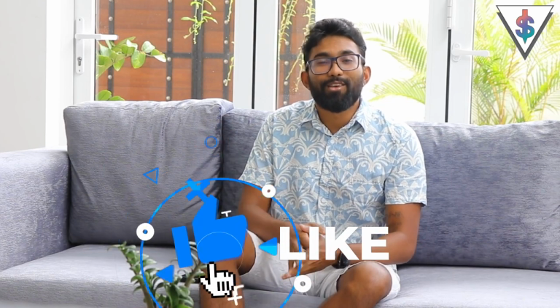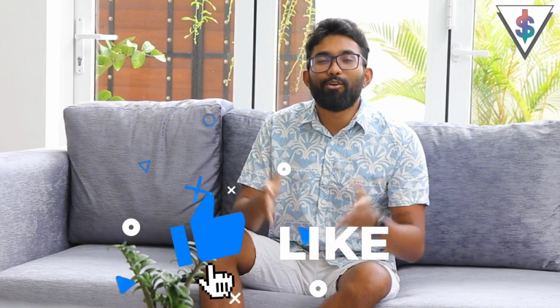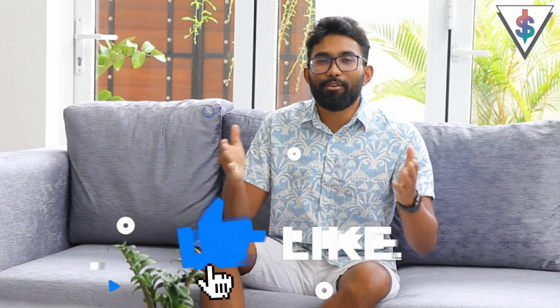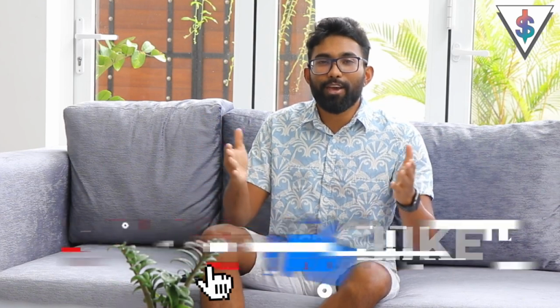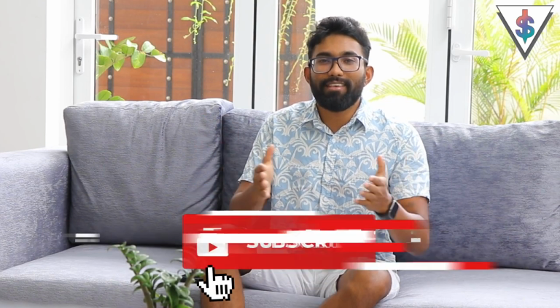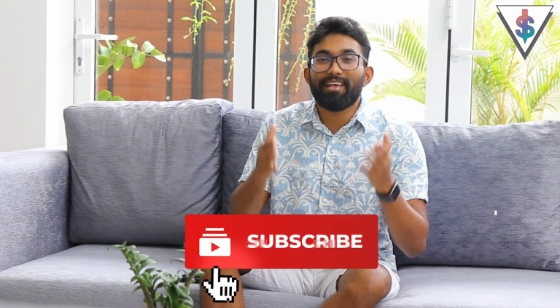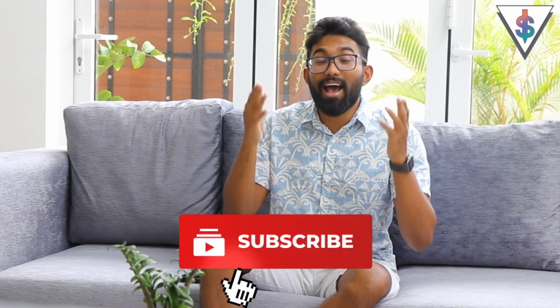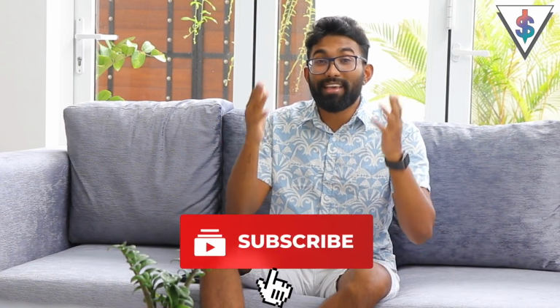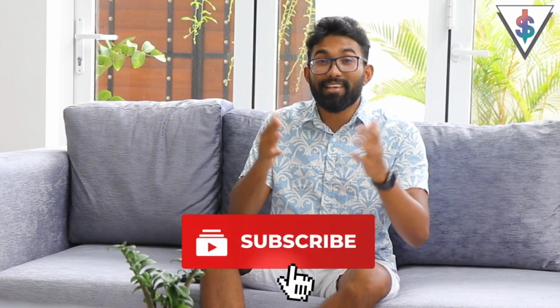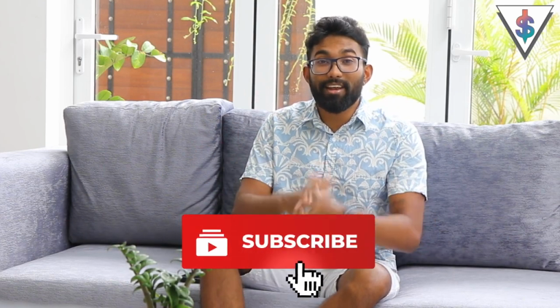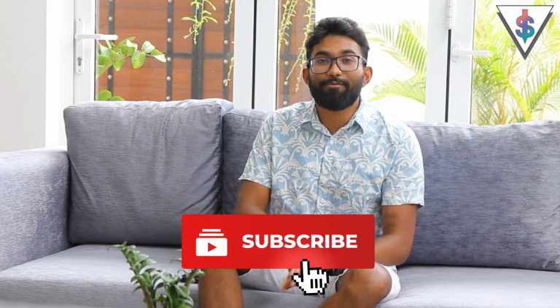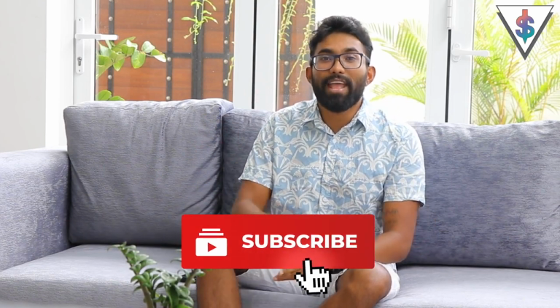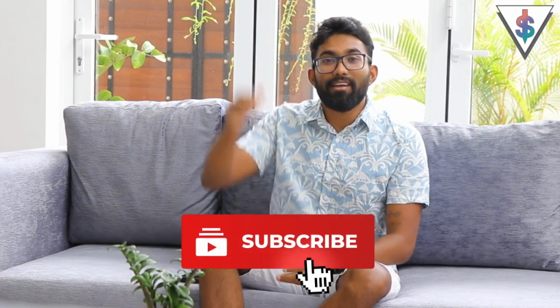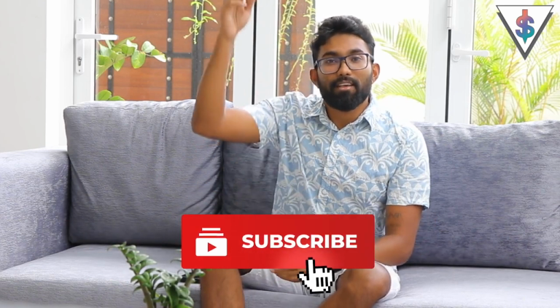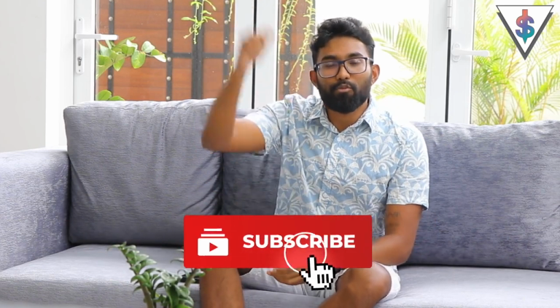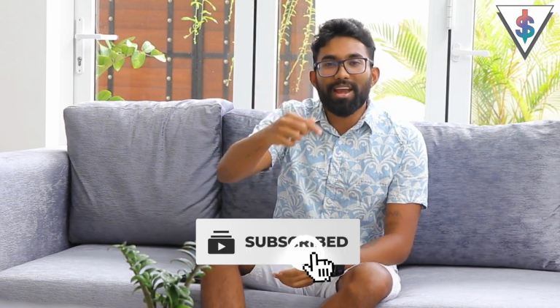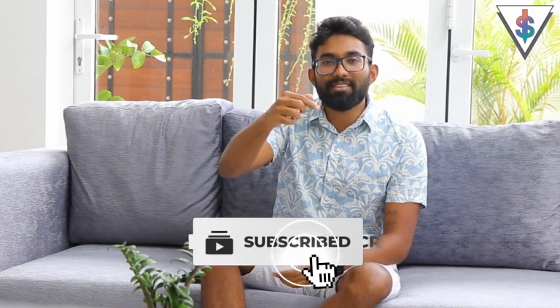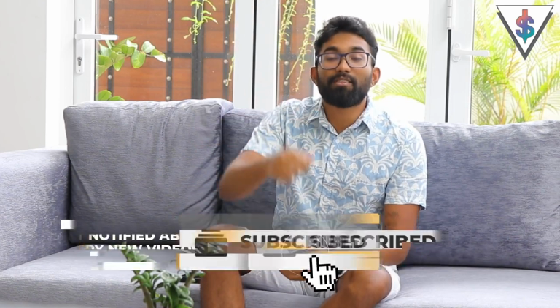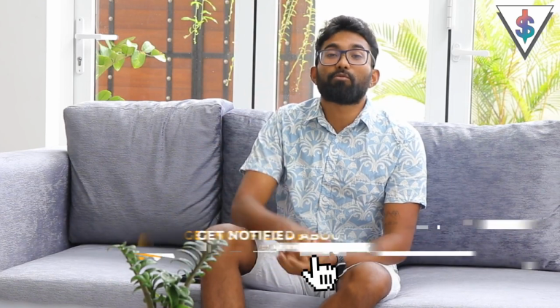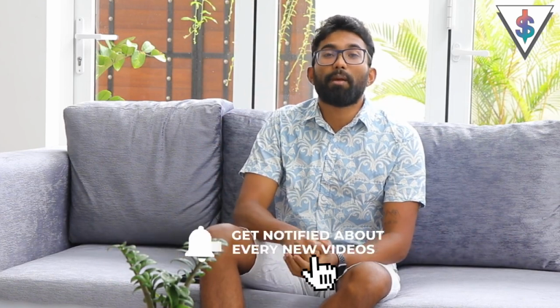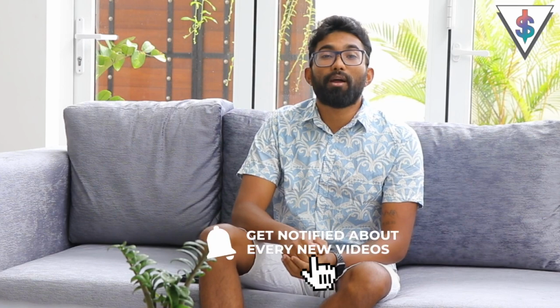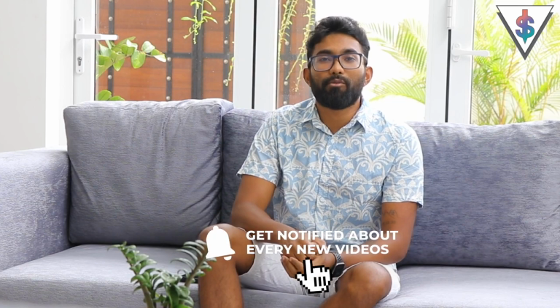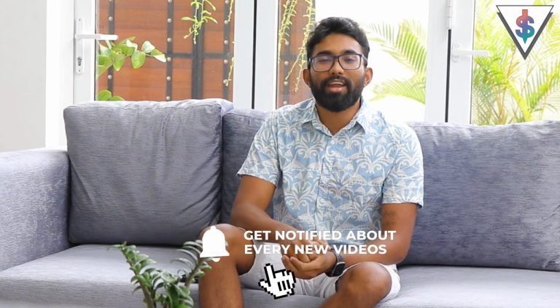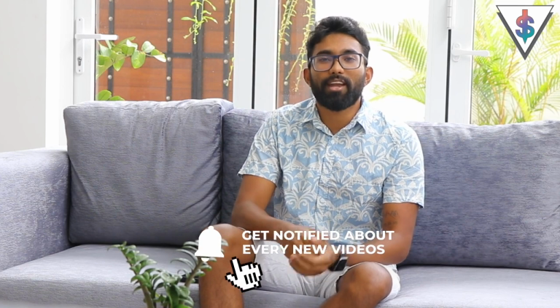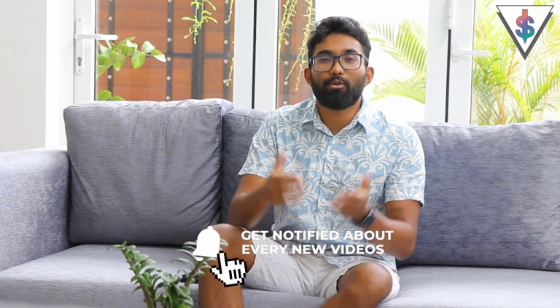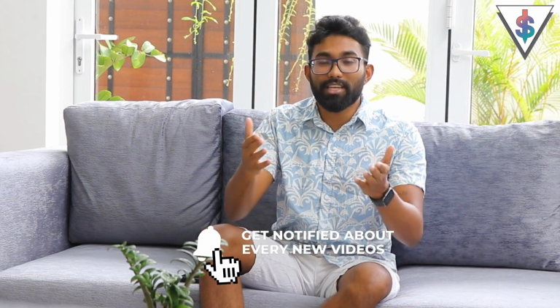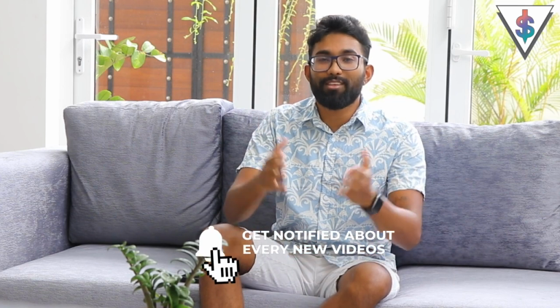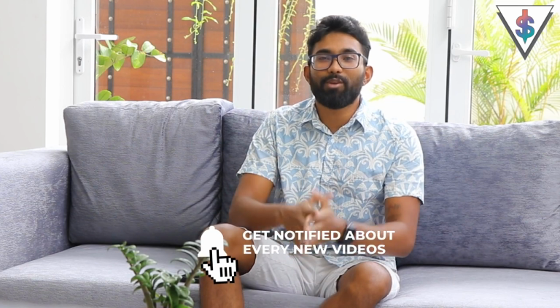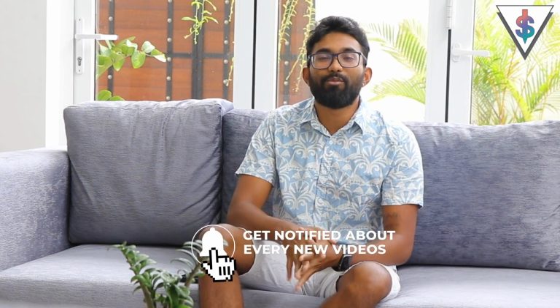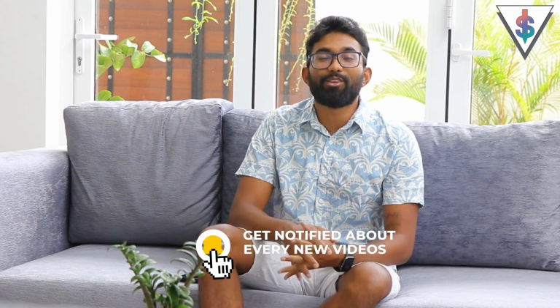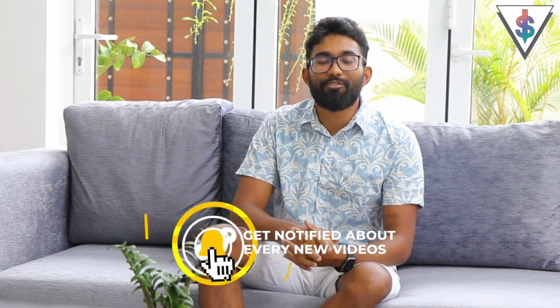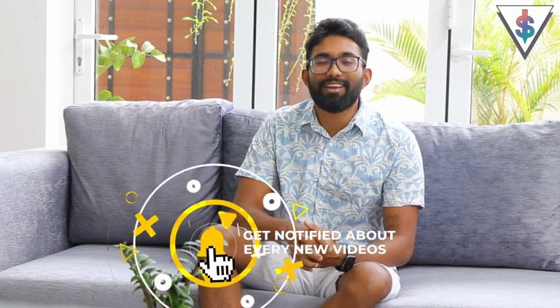If you guys are excited for that, smash that subscribe button right now, share this video with your friends, and let's get started with today's video.